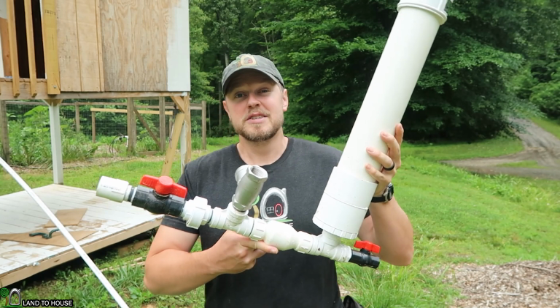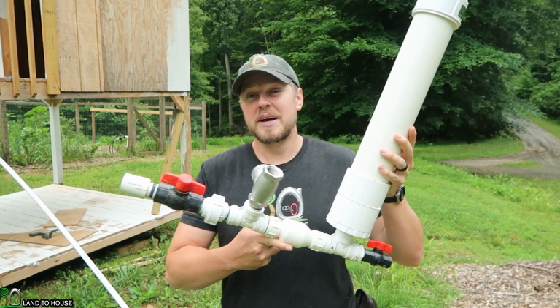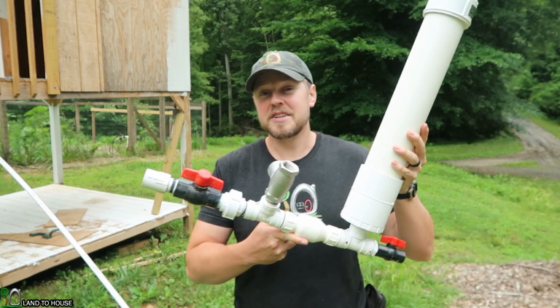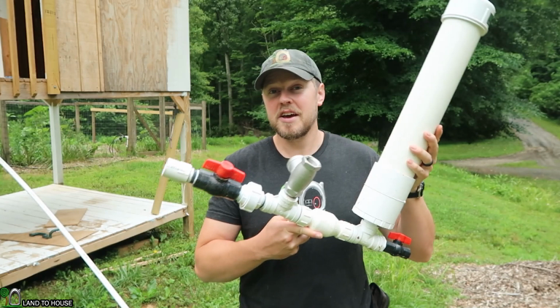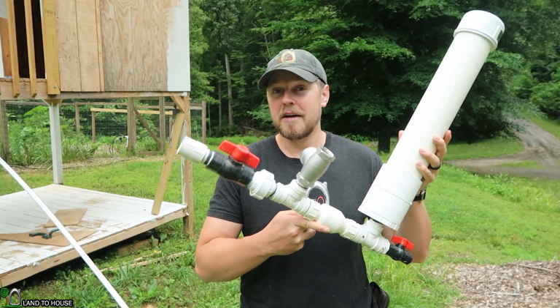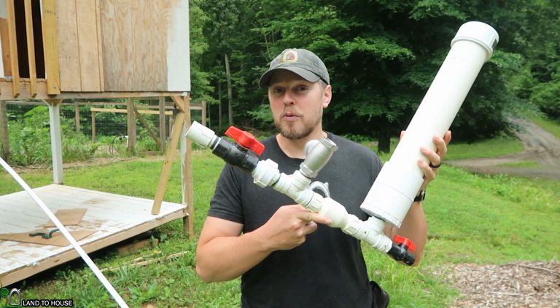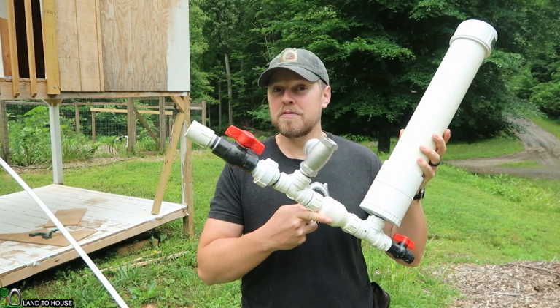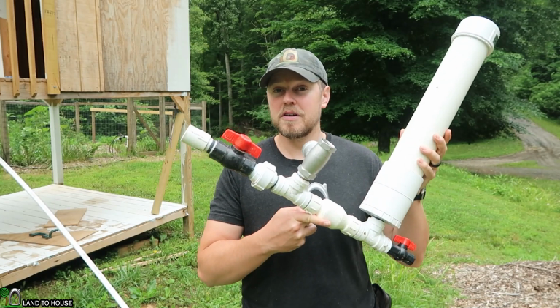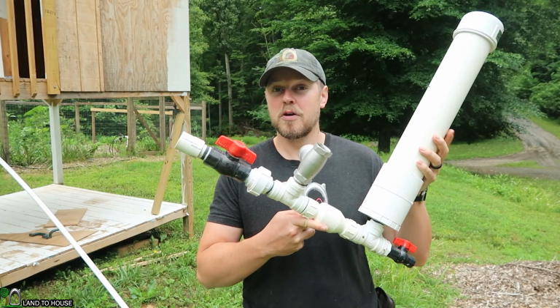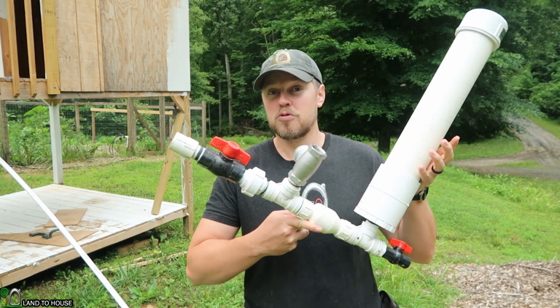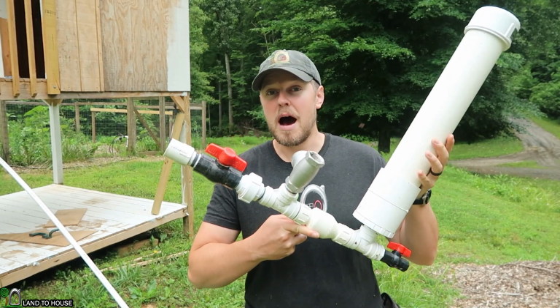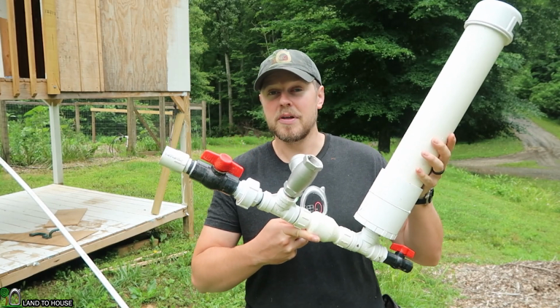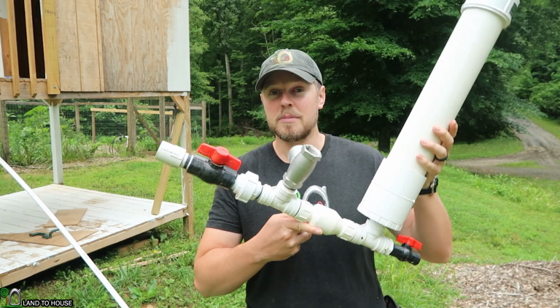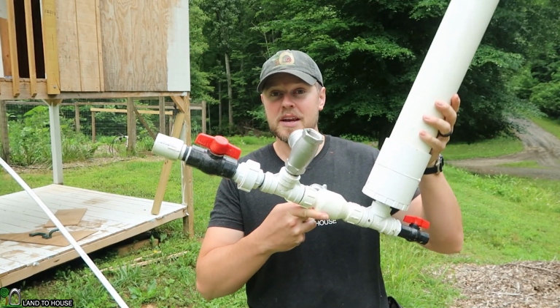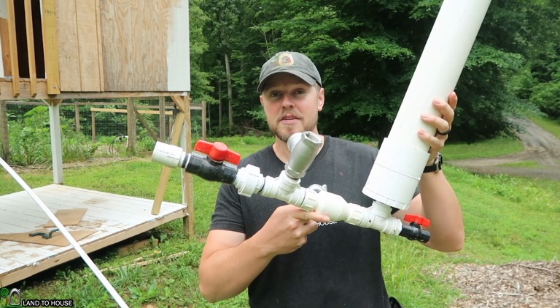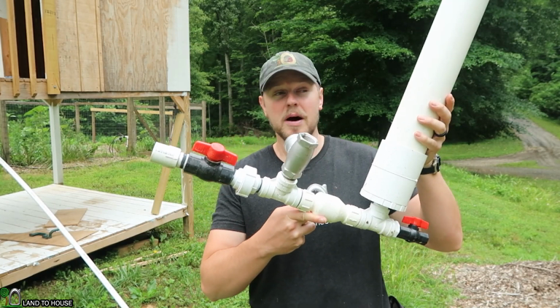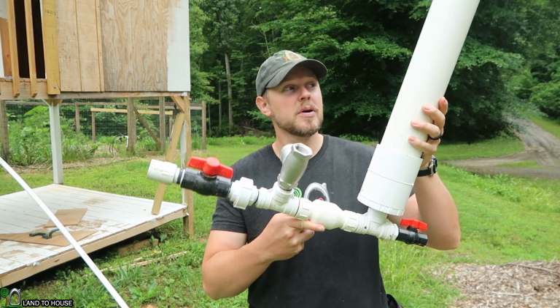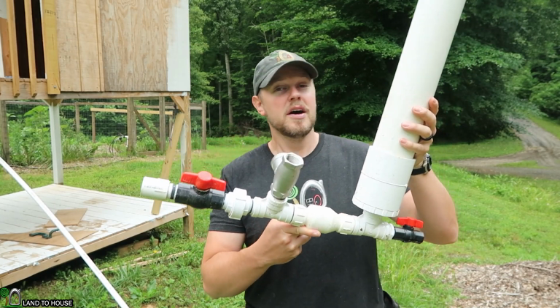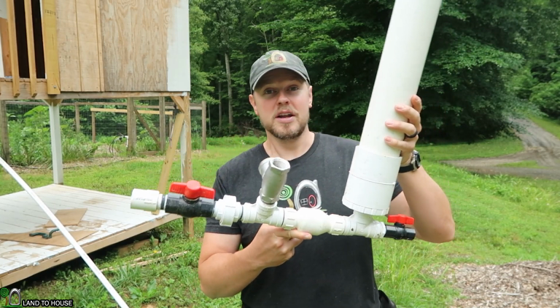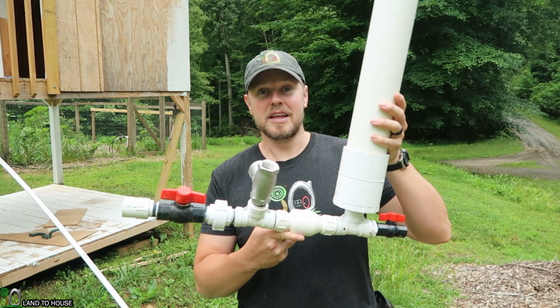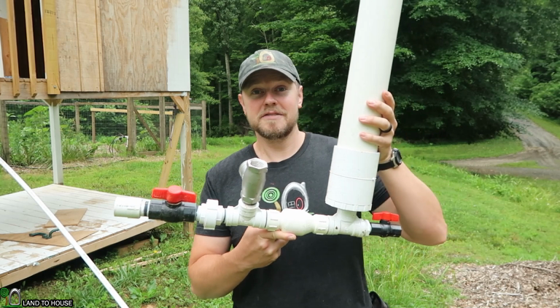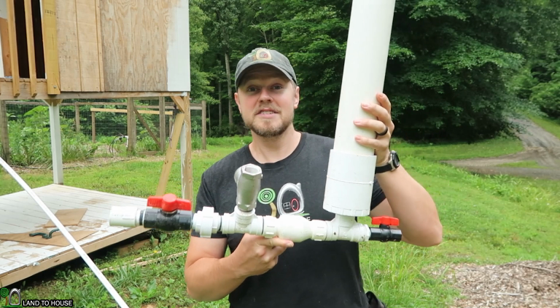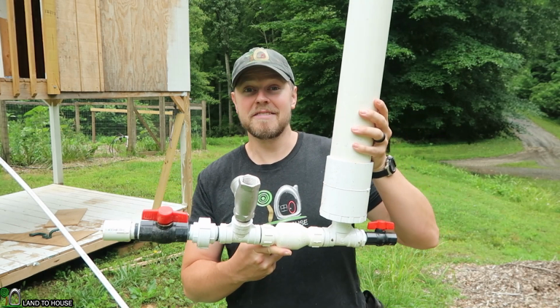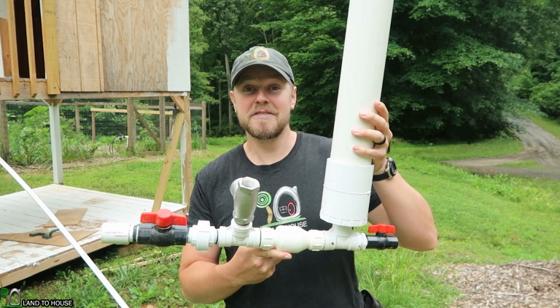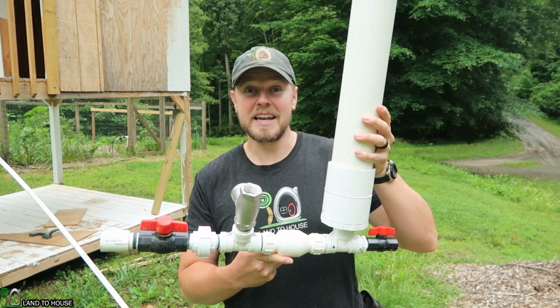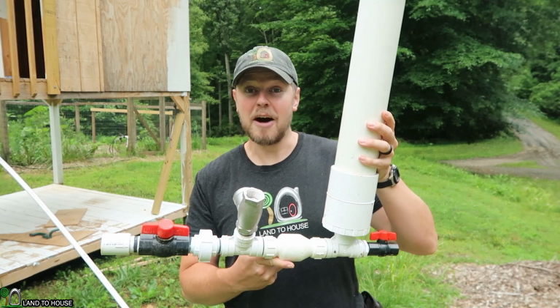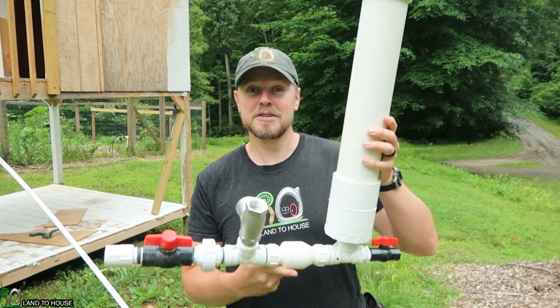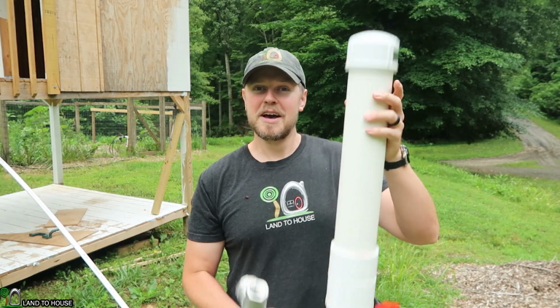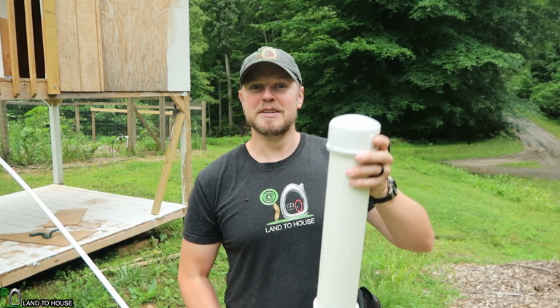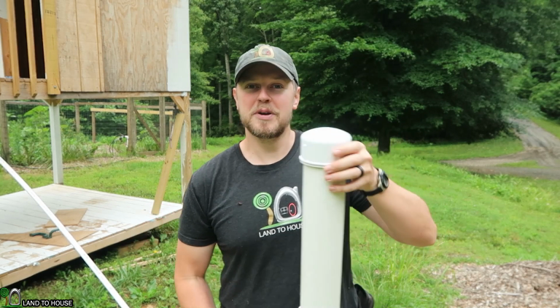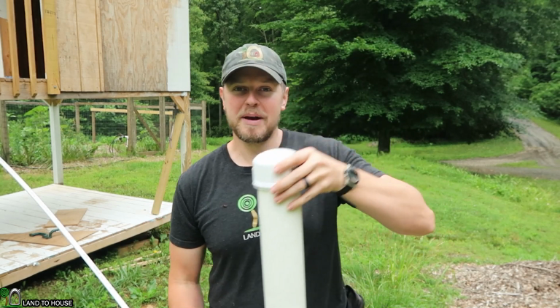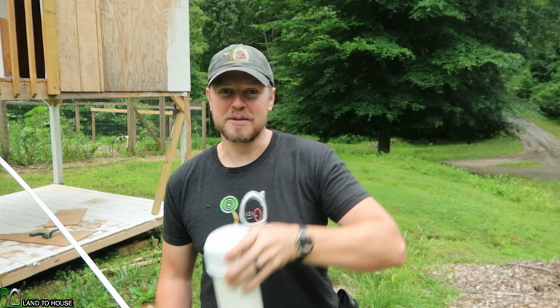Basically, every one foot of drop that comes into this pump, it'll lift seven feet out. It's pretty amazing.